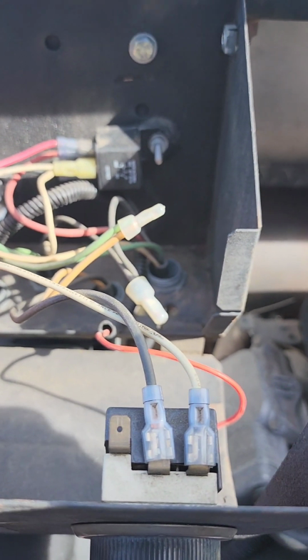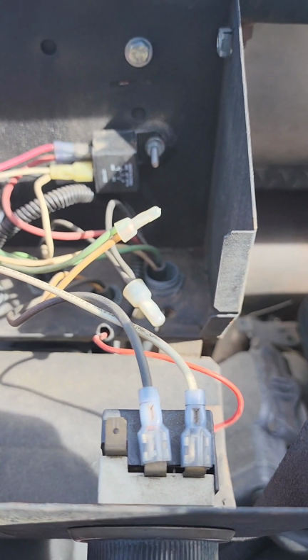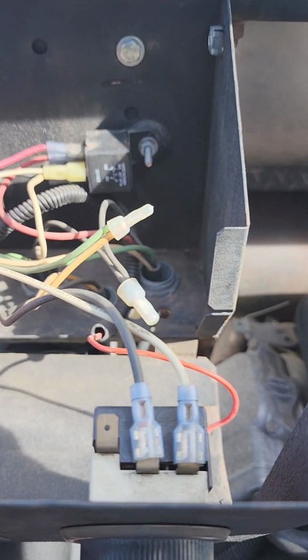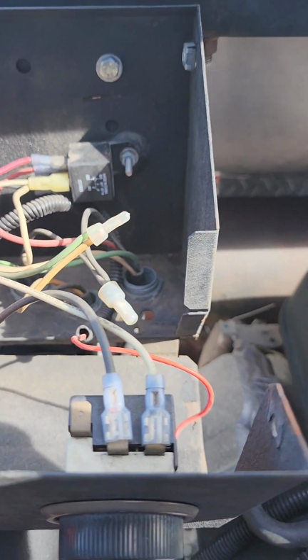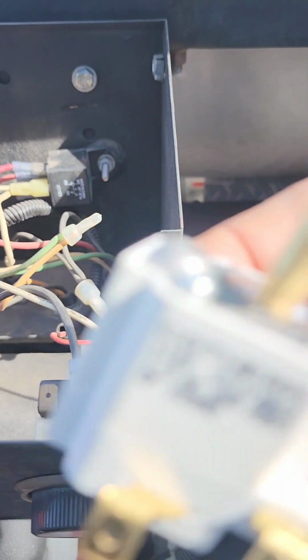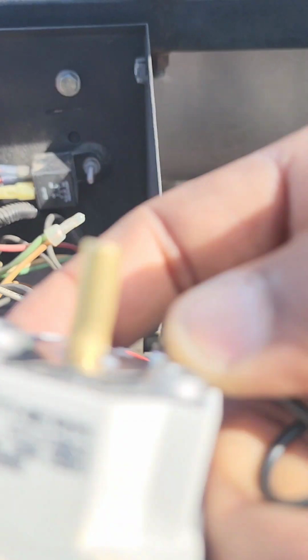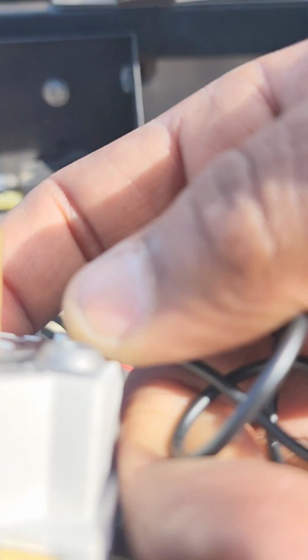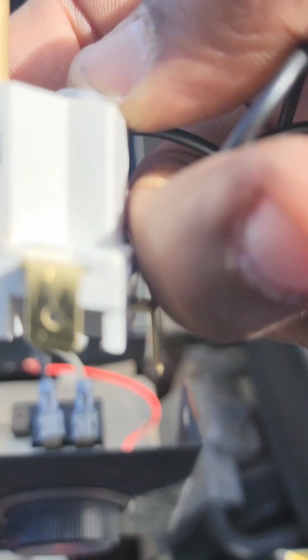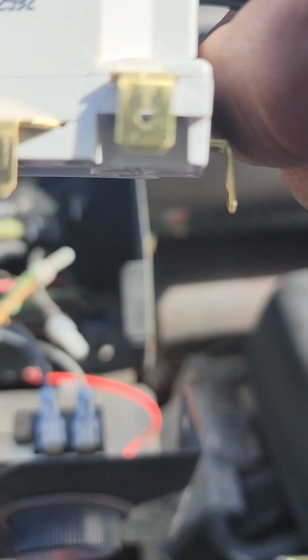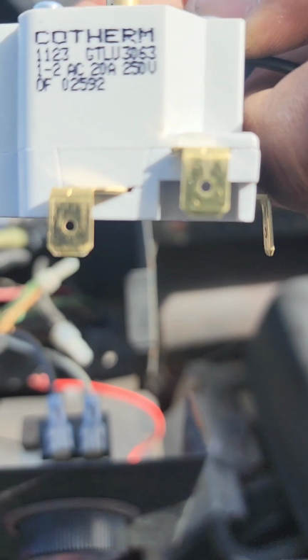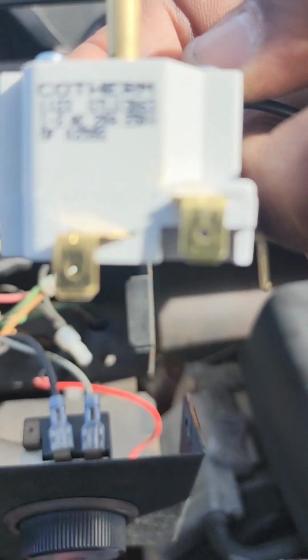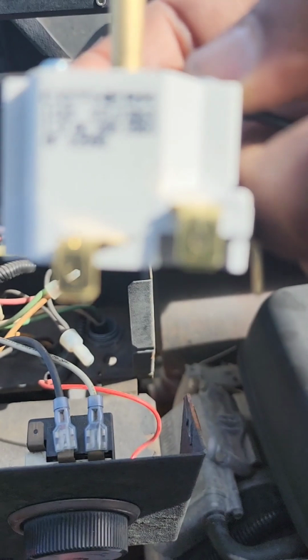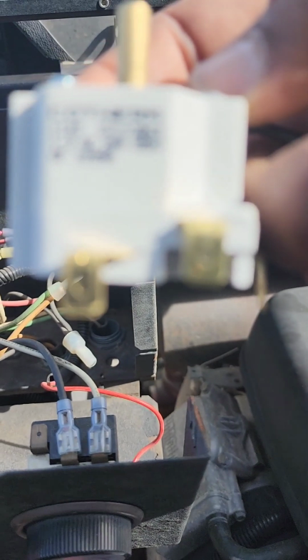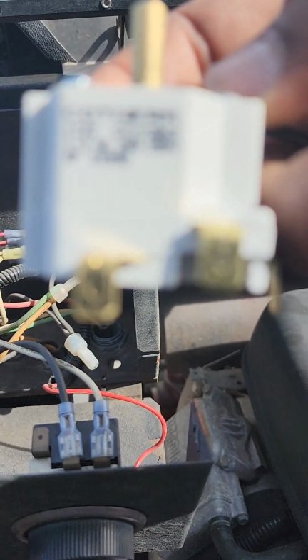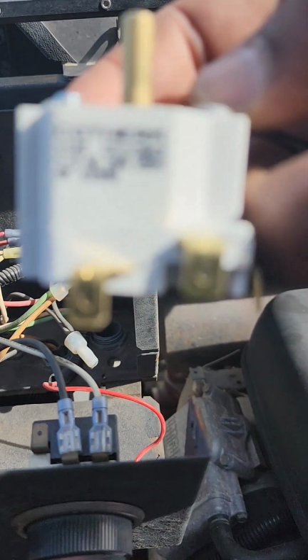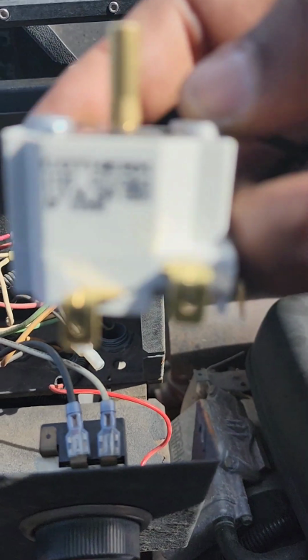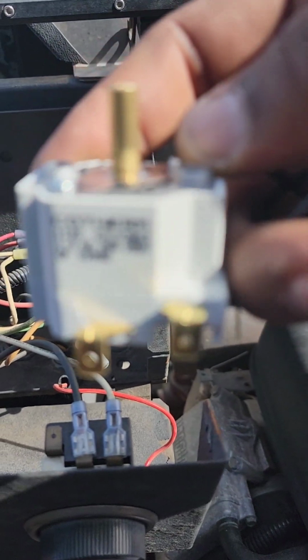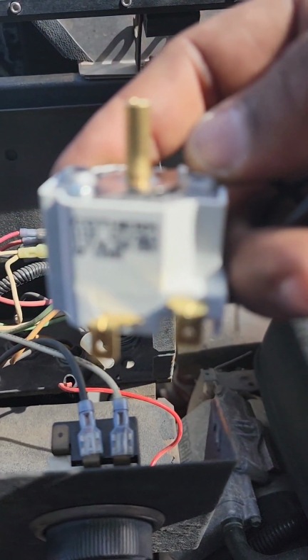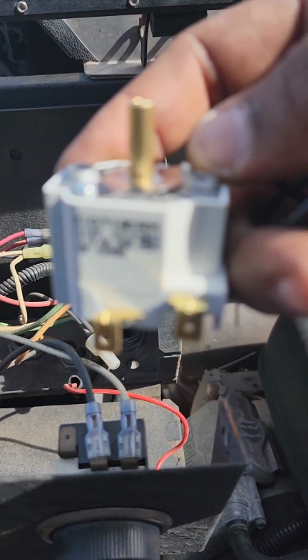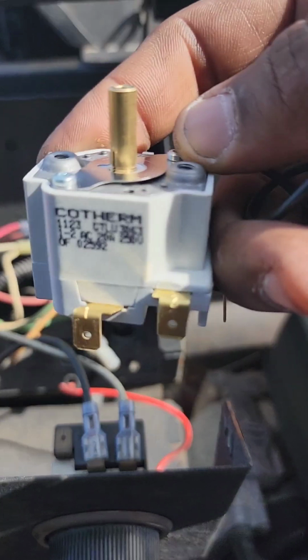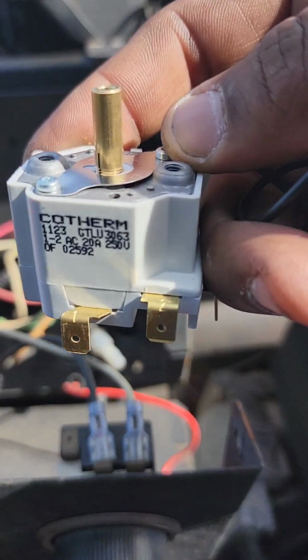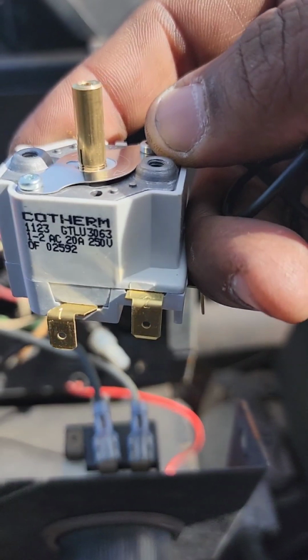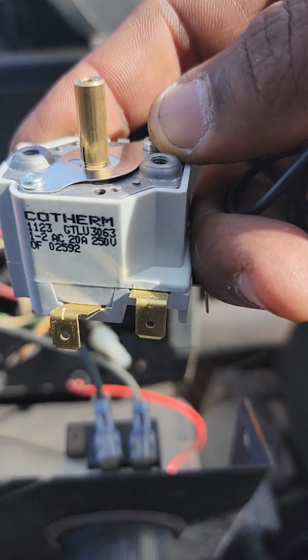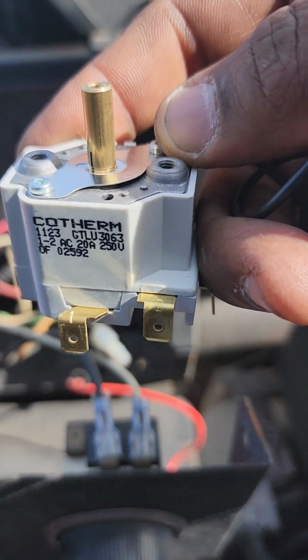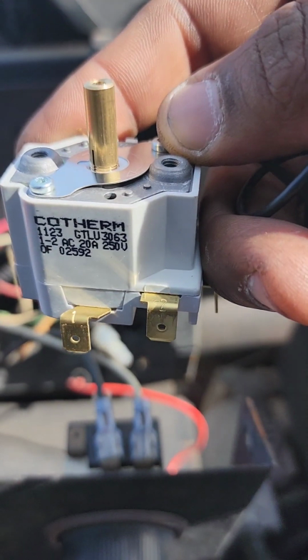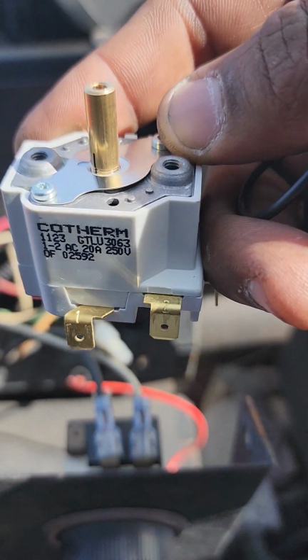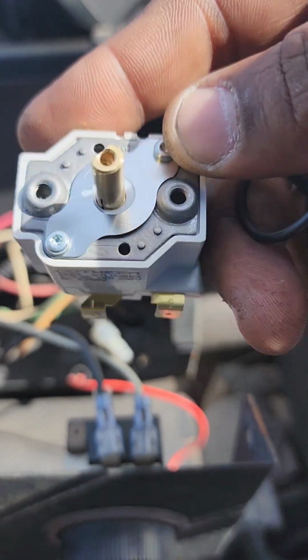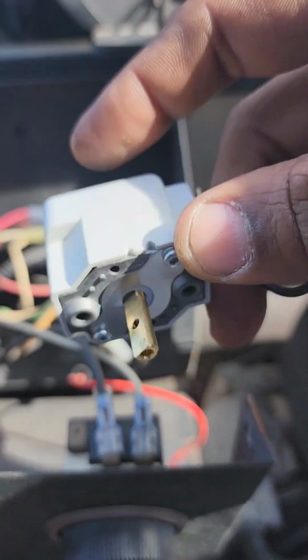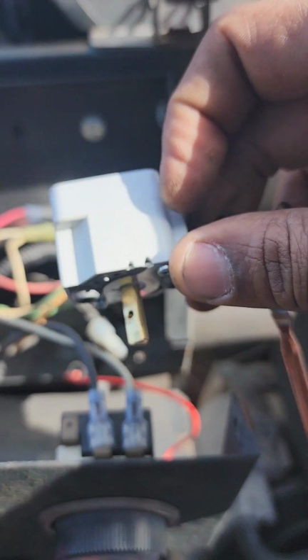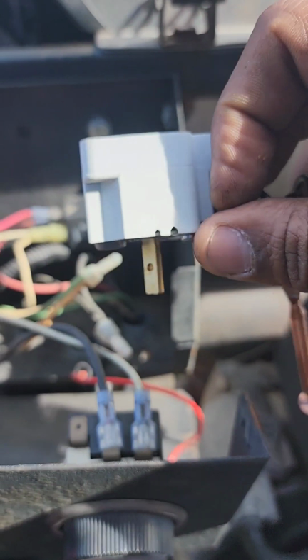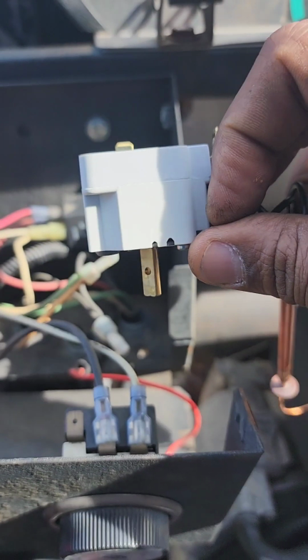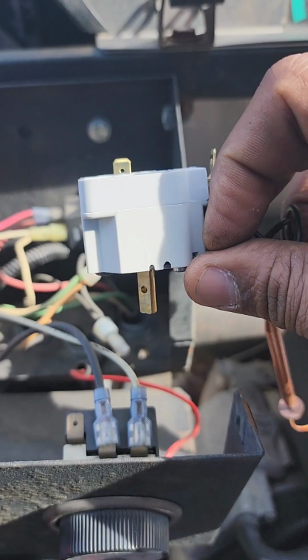It'll be these two connections. So it'll go in like so.